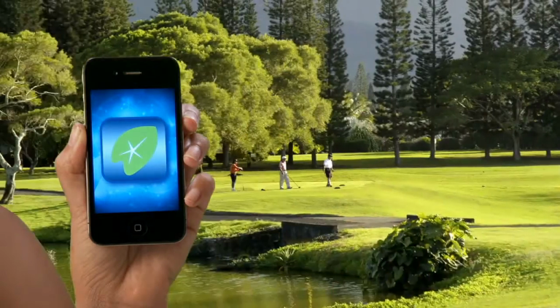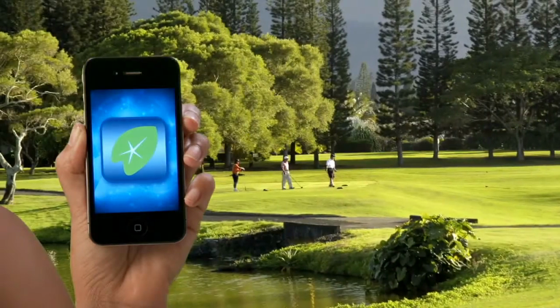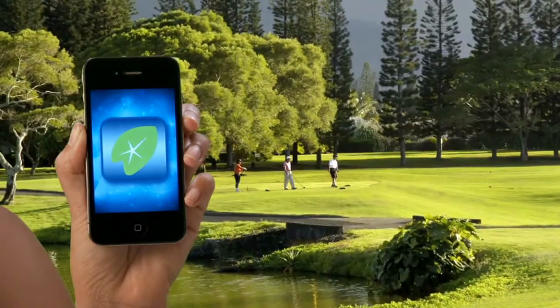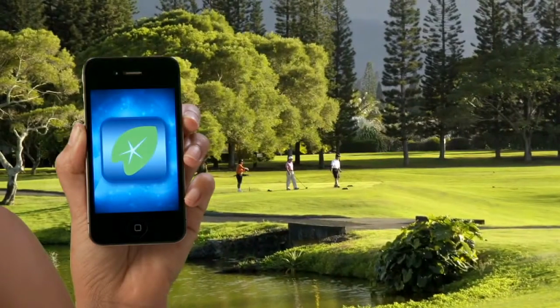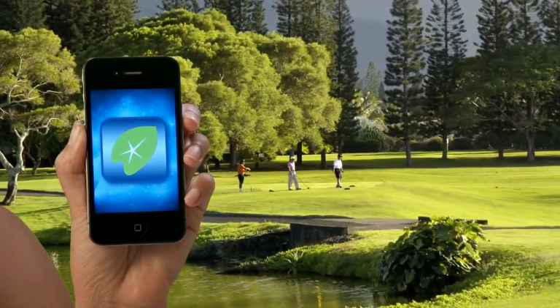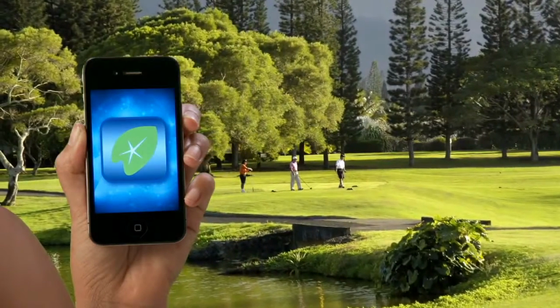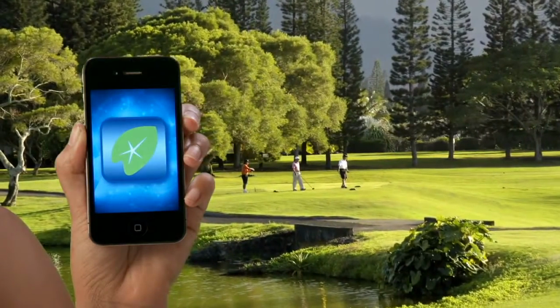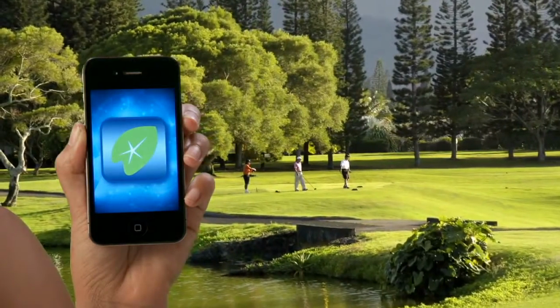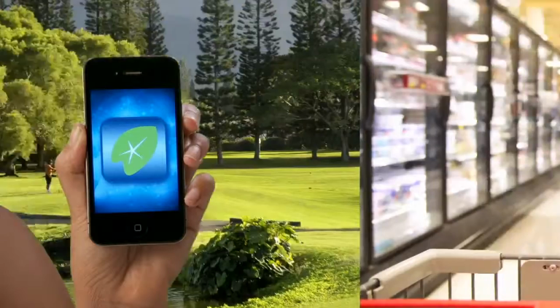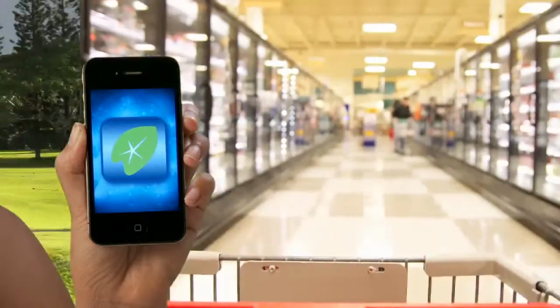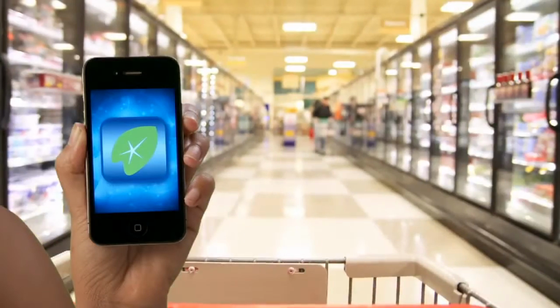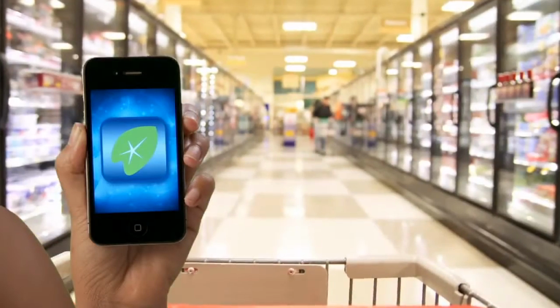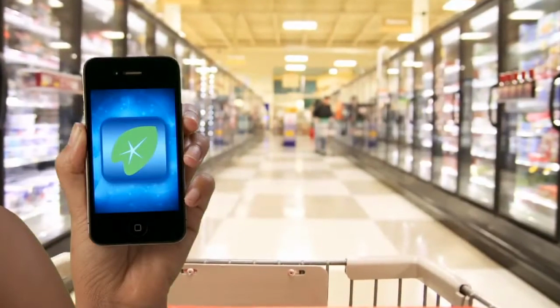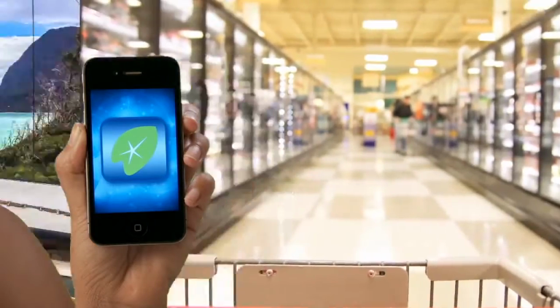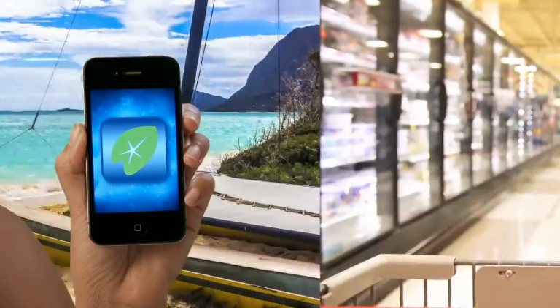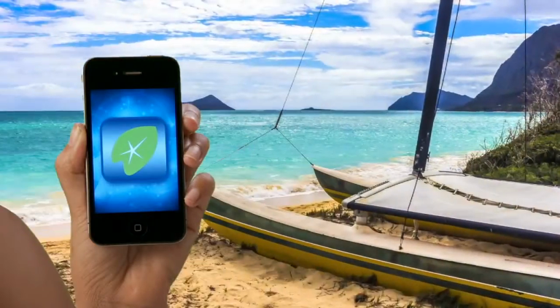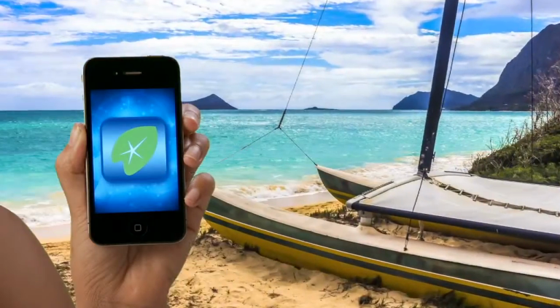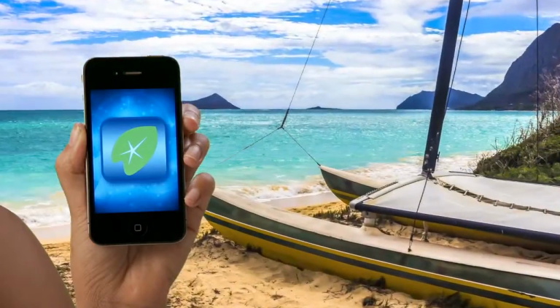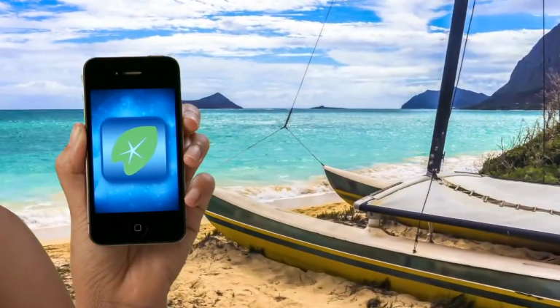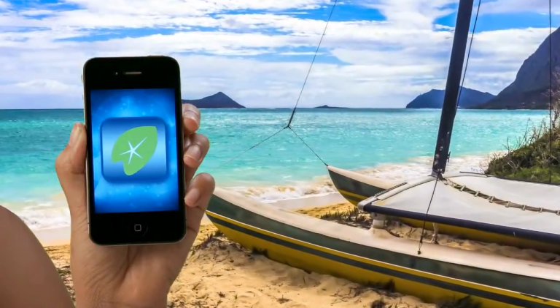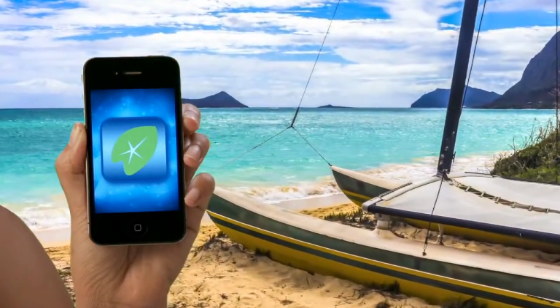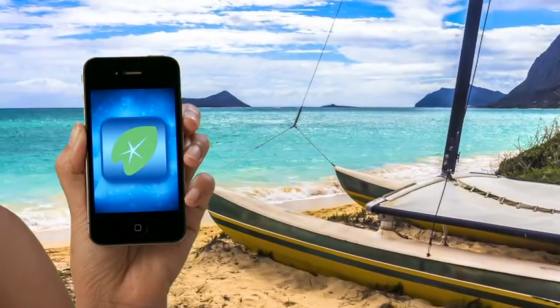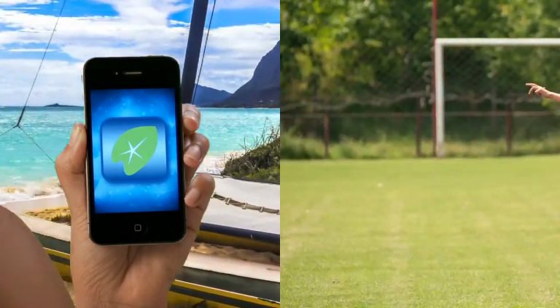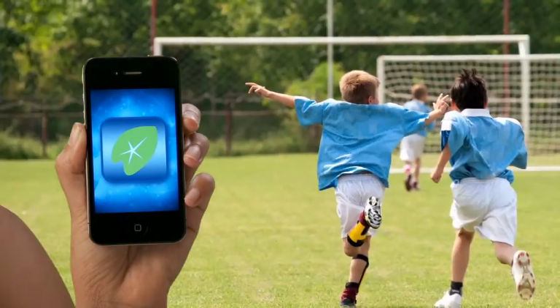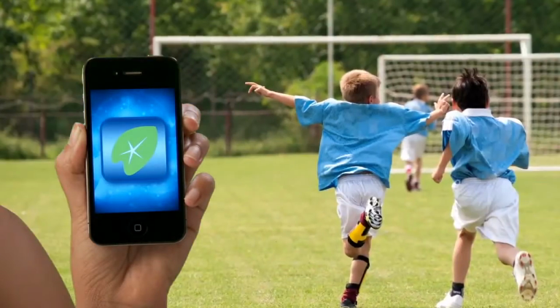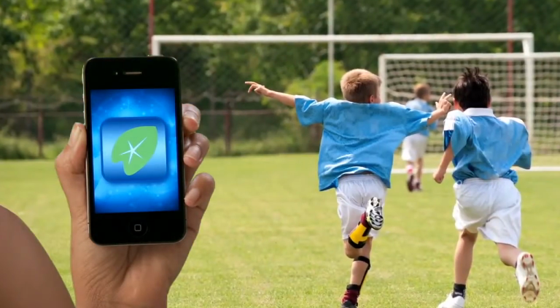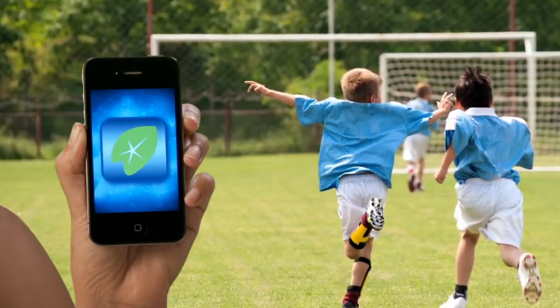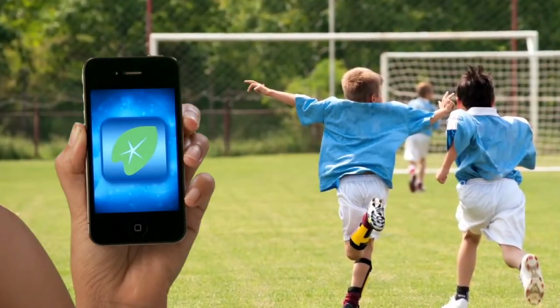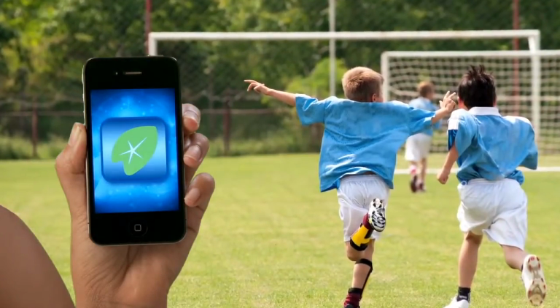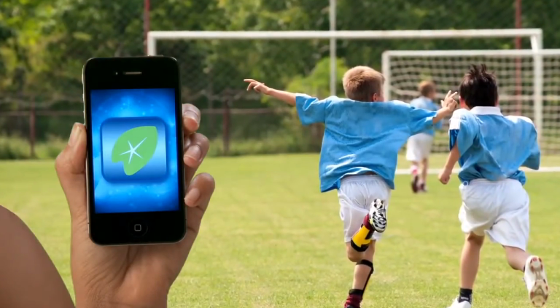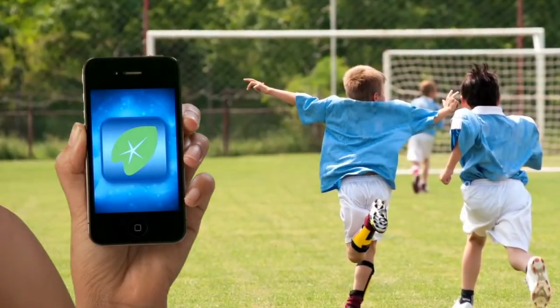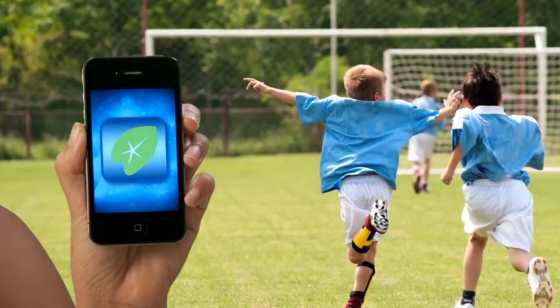Now you can bank on the go, bank while you shop, even bank at the beach — wherever, whenever you need to.